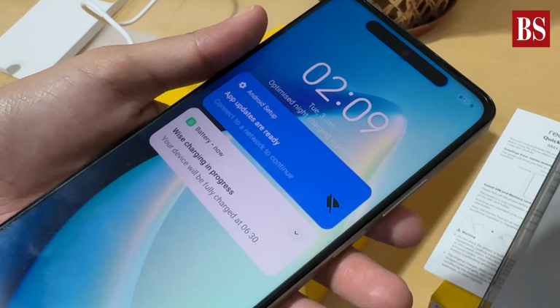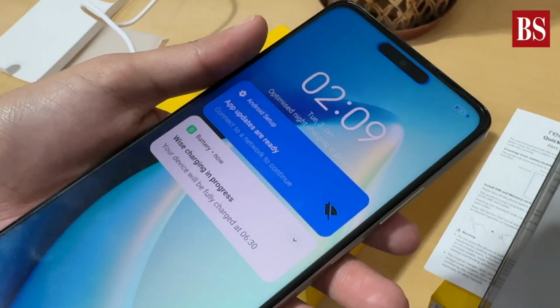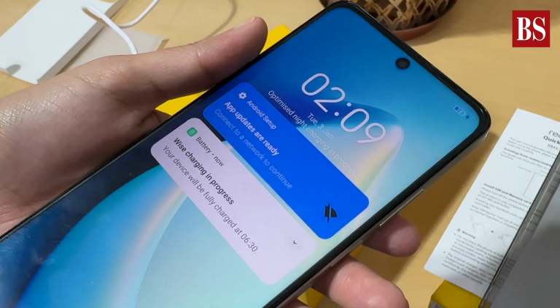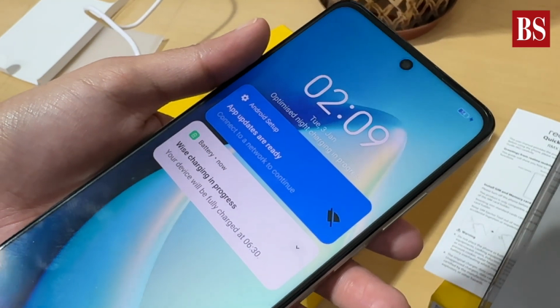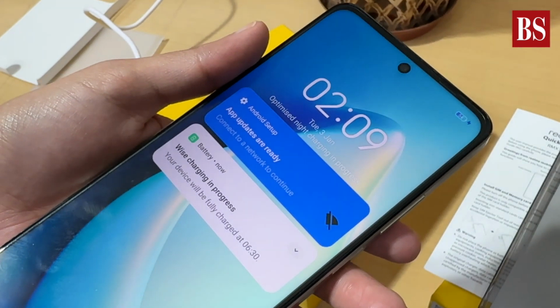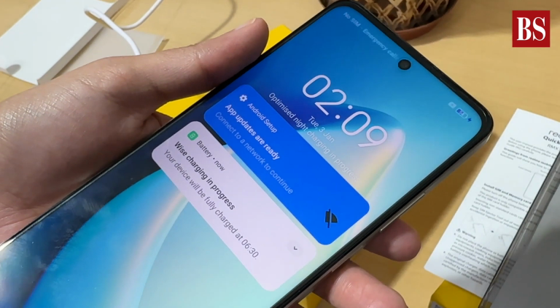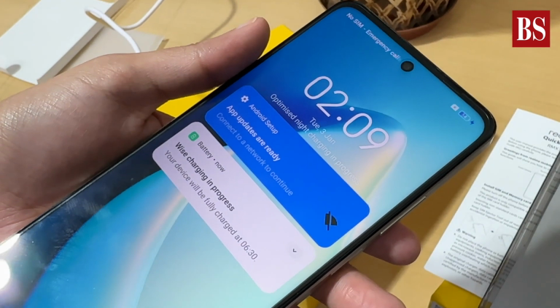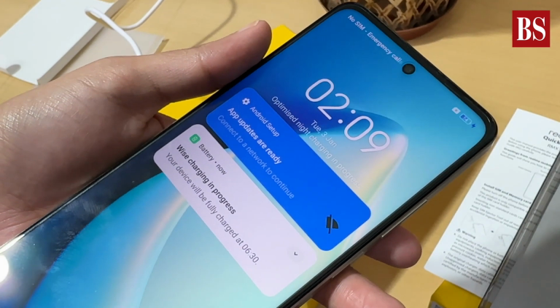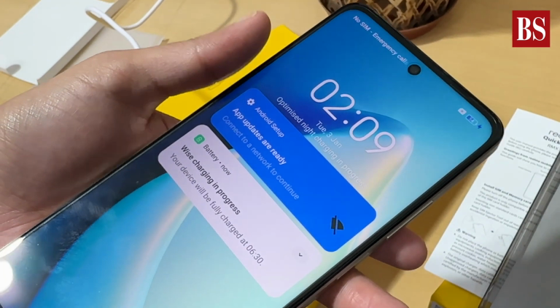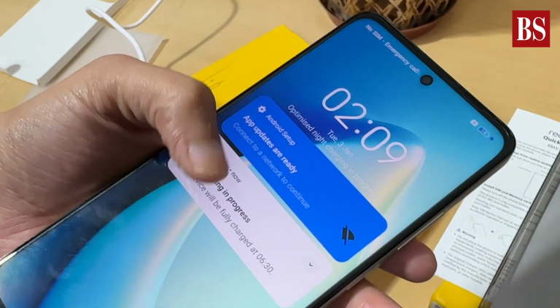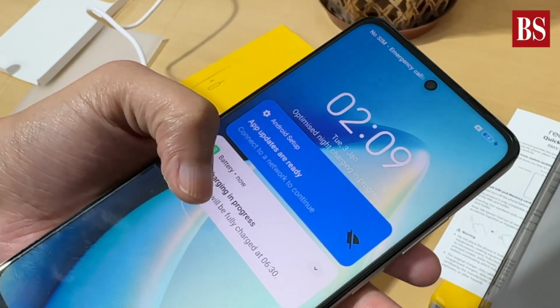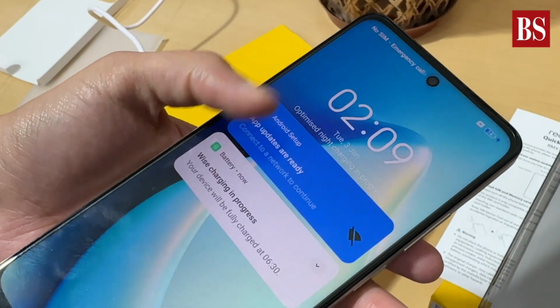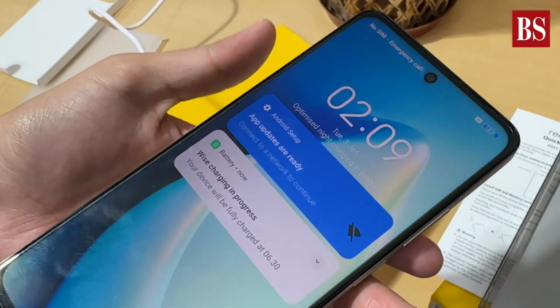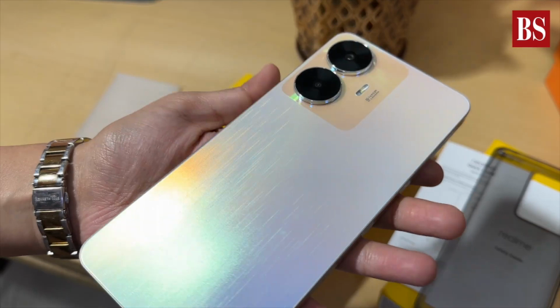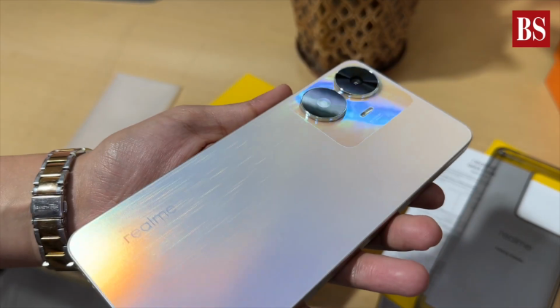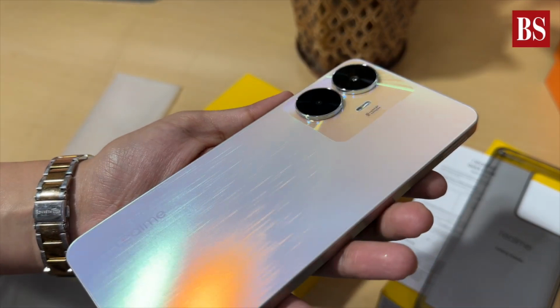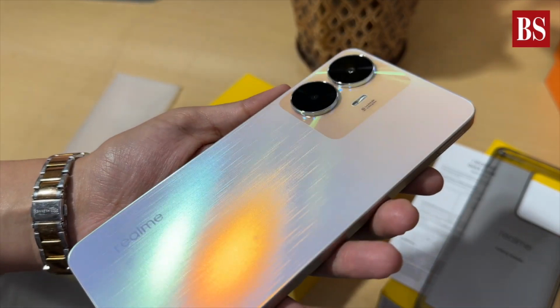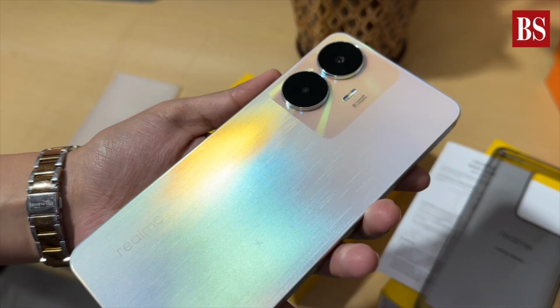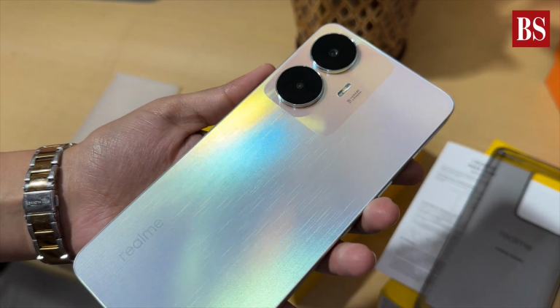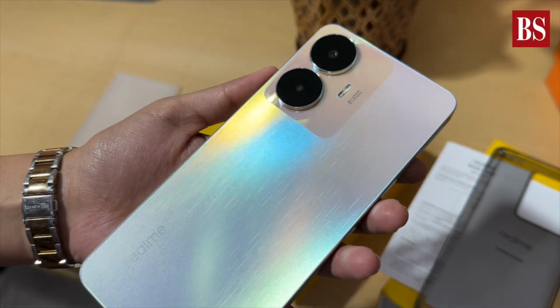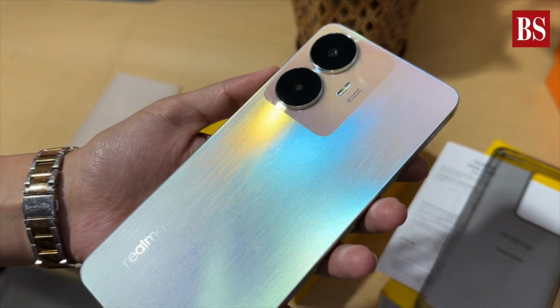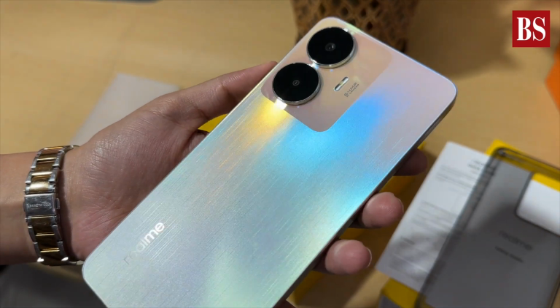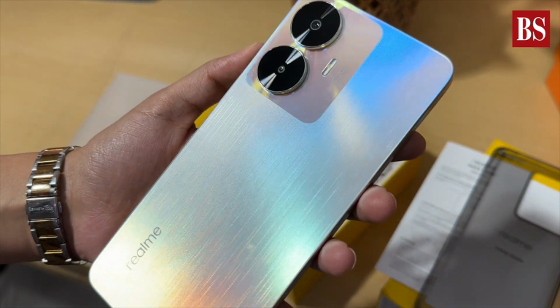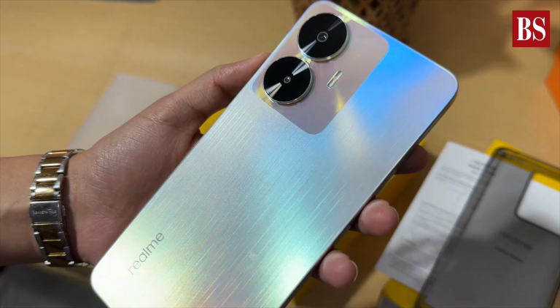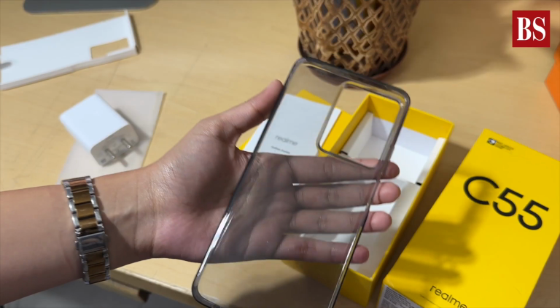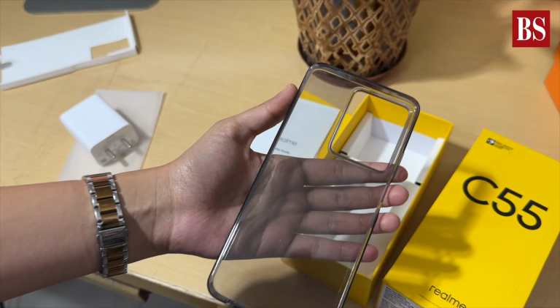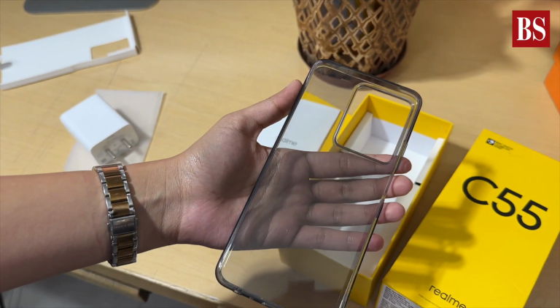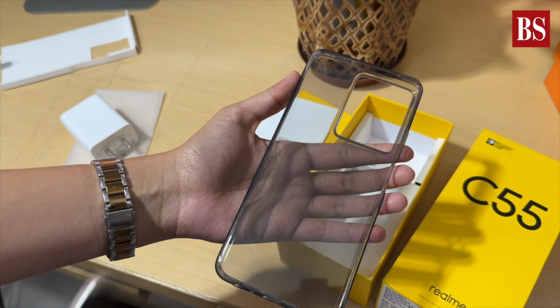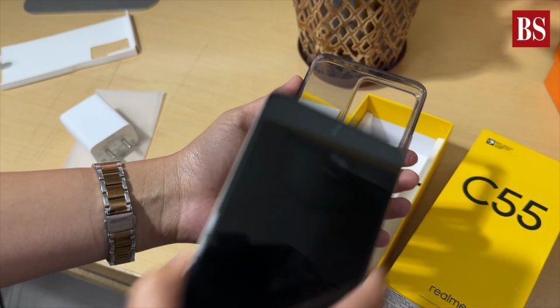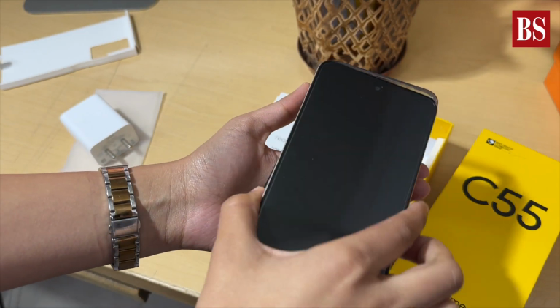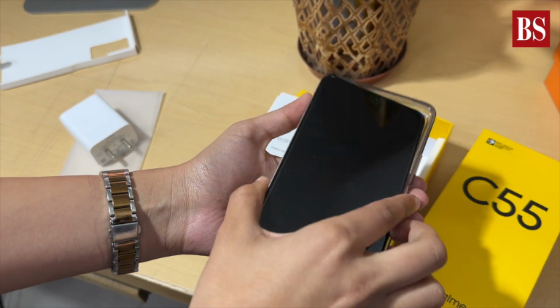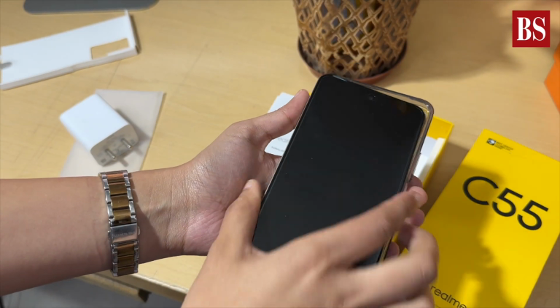This phone has a 5000mAh battery and comes with a 33-watt SuperVOOC fast charger to get you back up and running in no time.